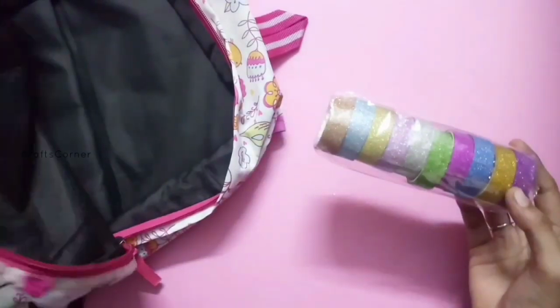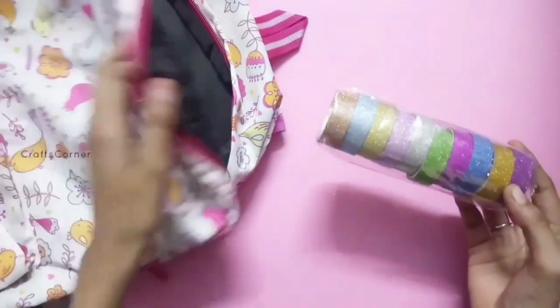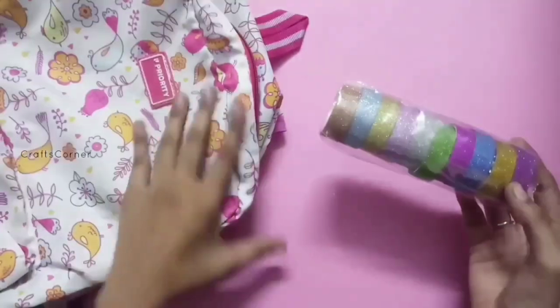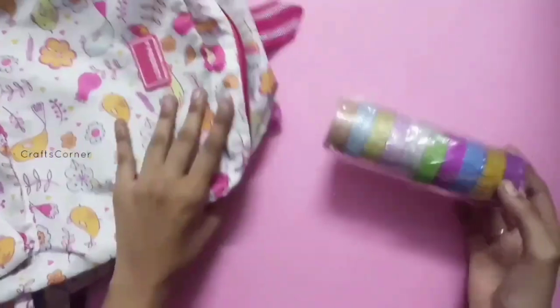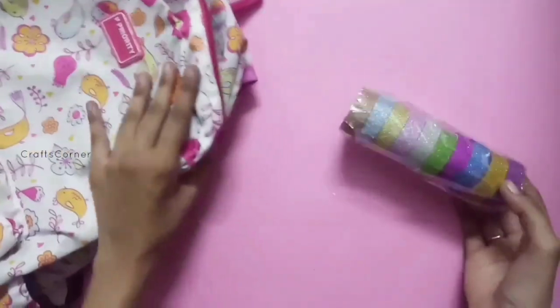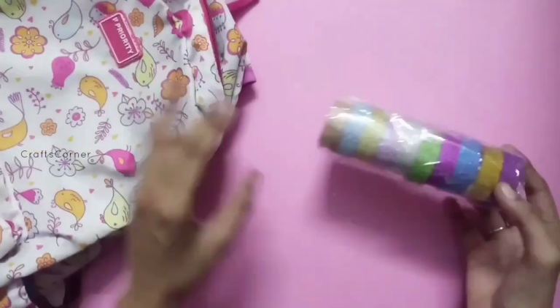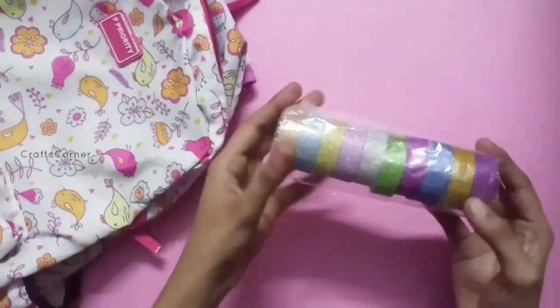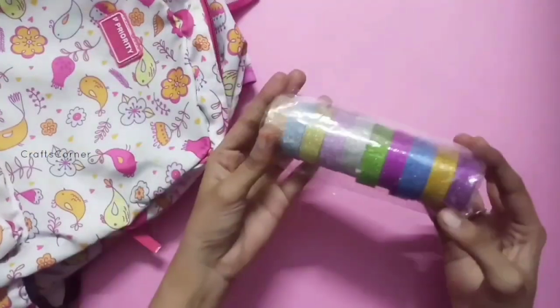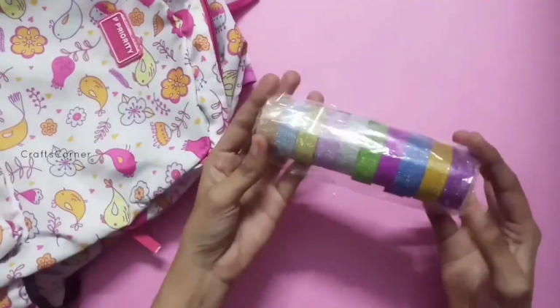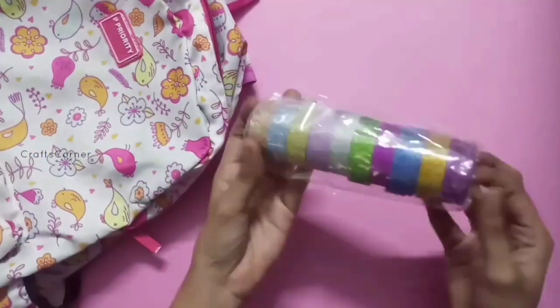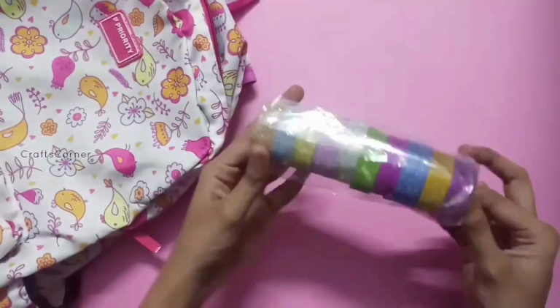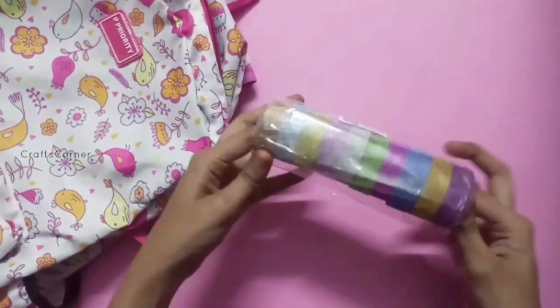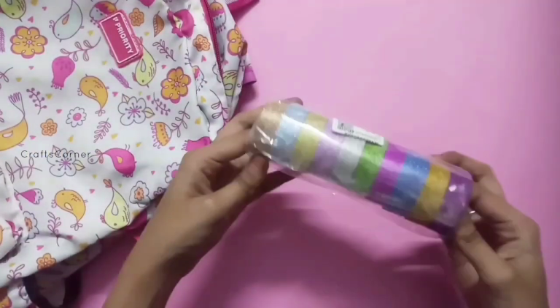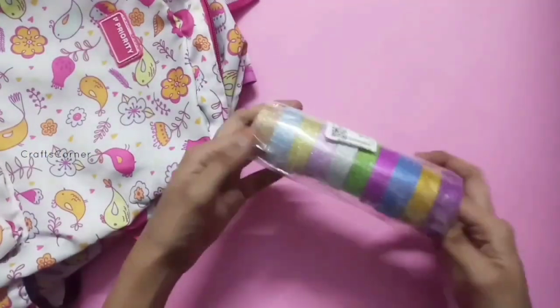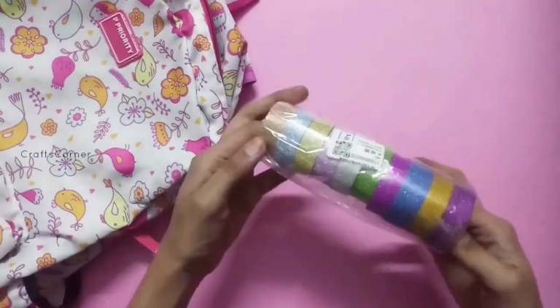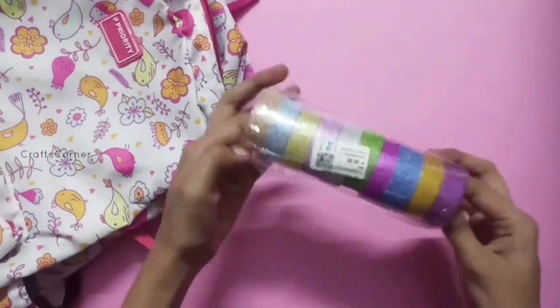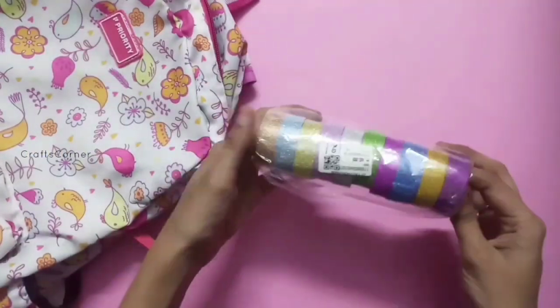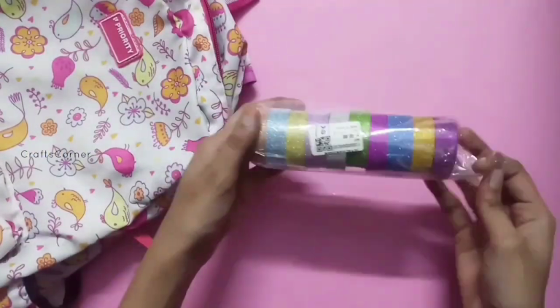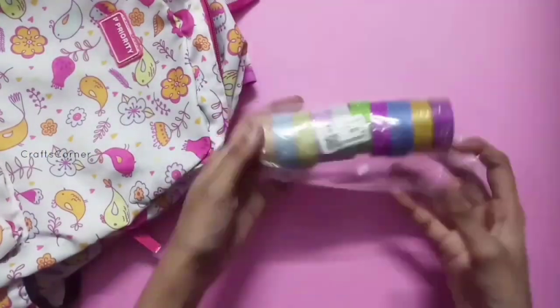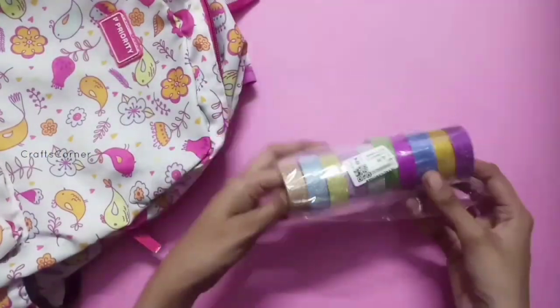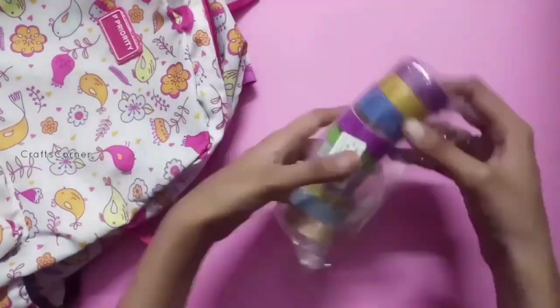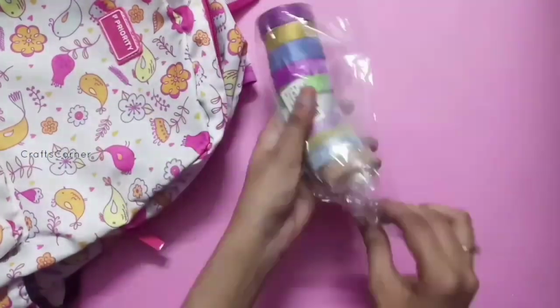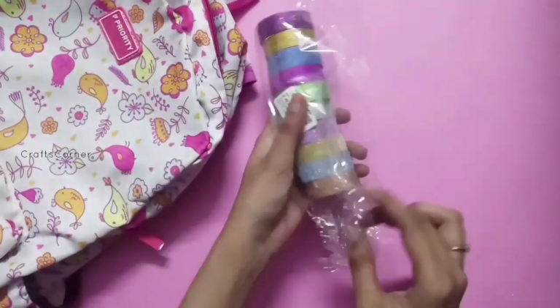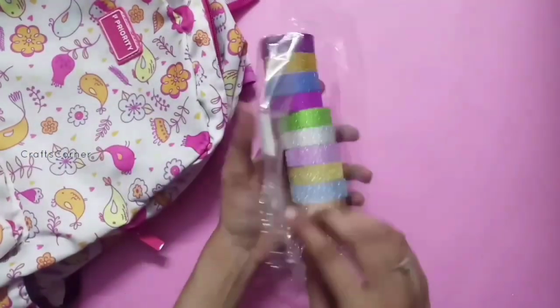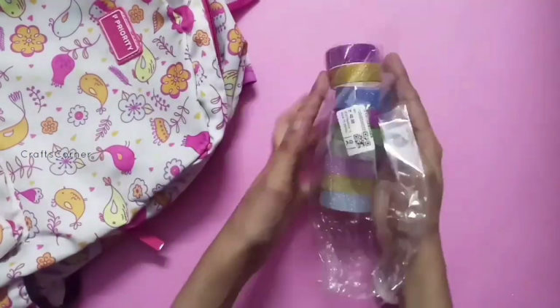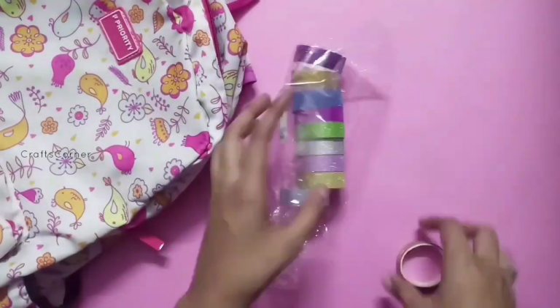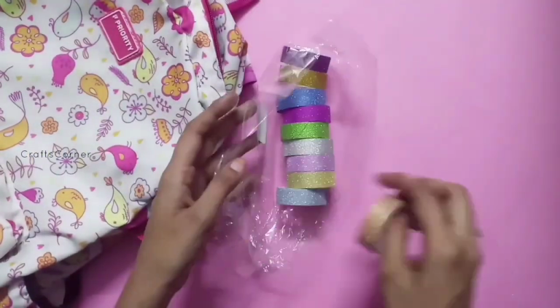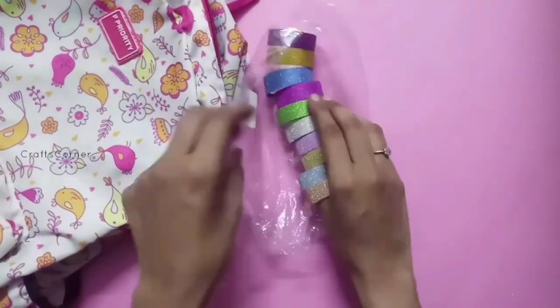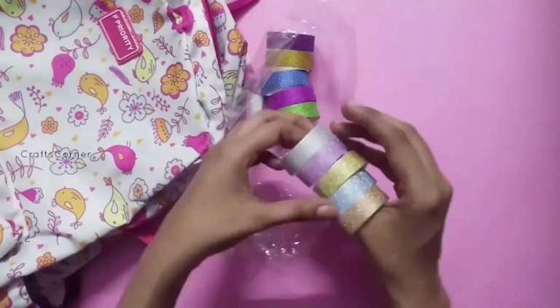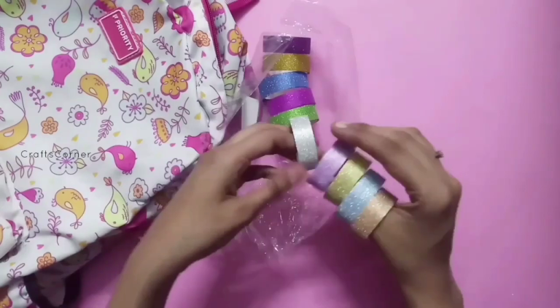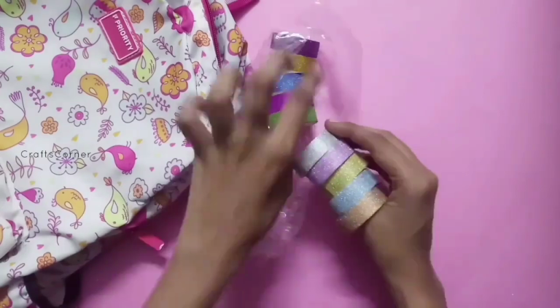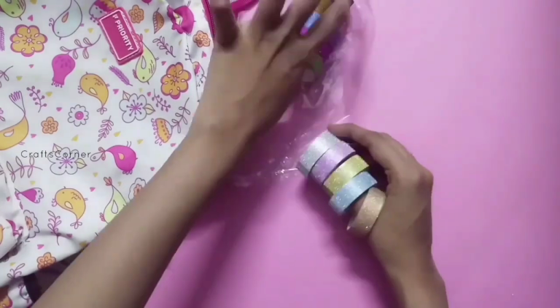It is glitter tape in all colors. It is used for 40 rupees.